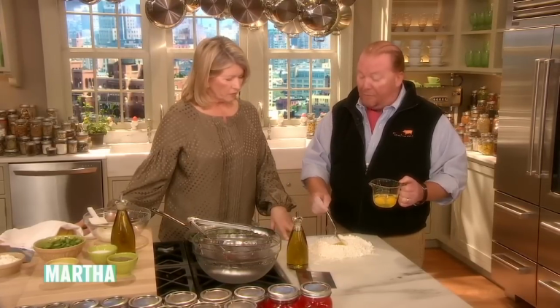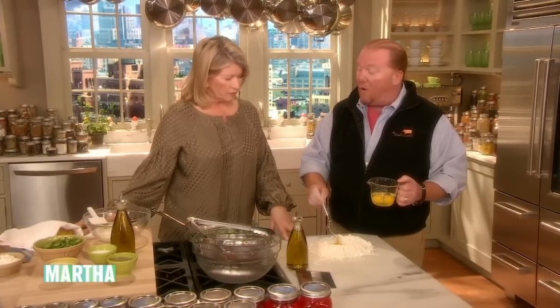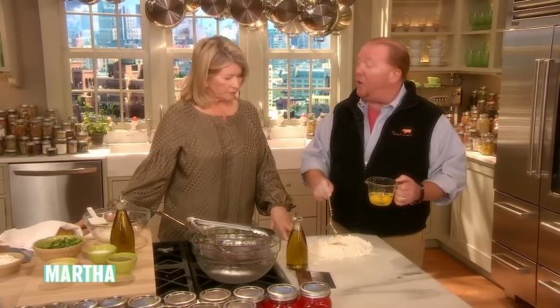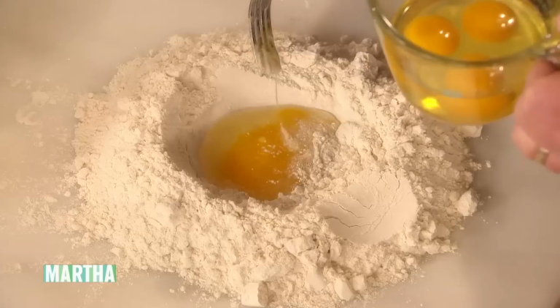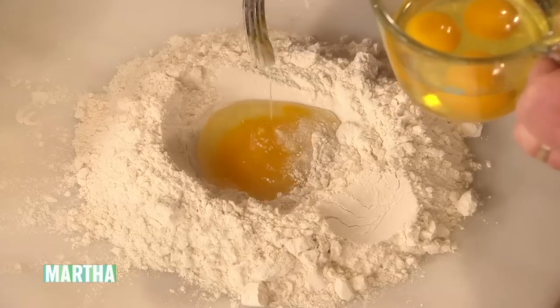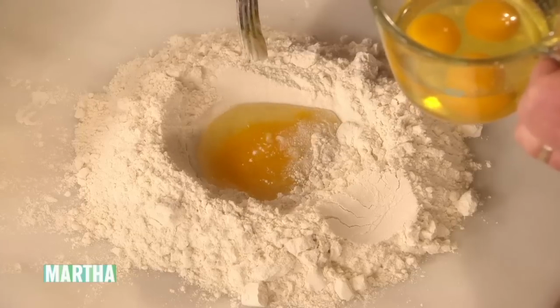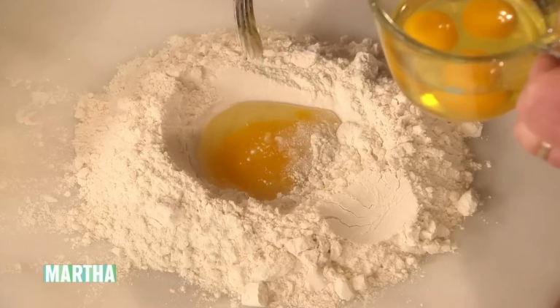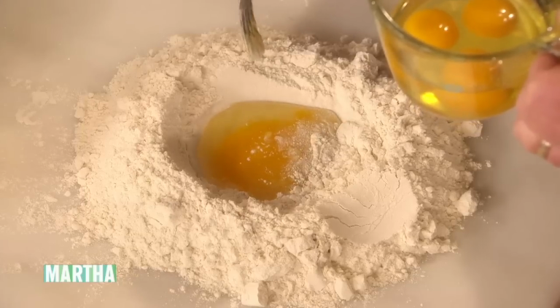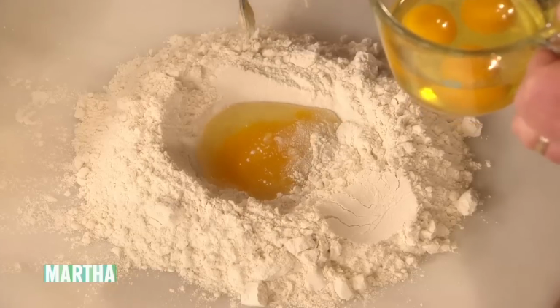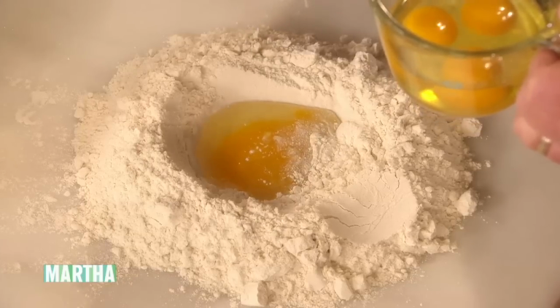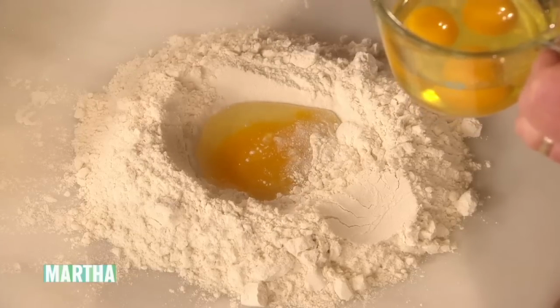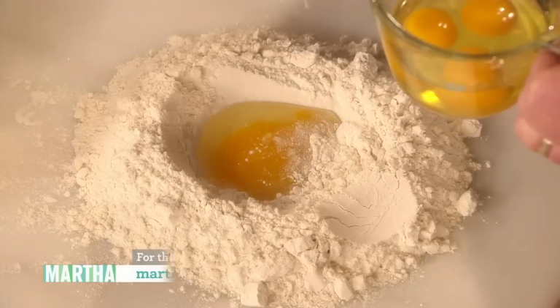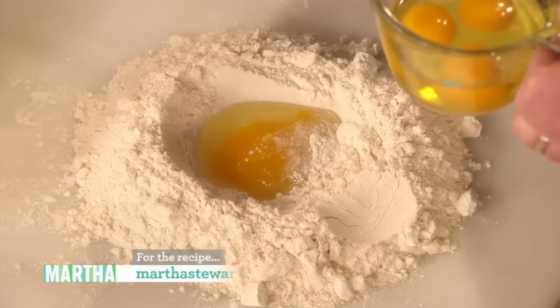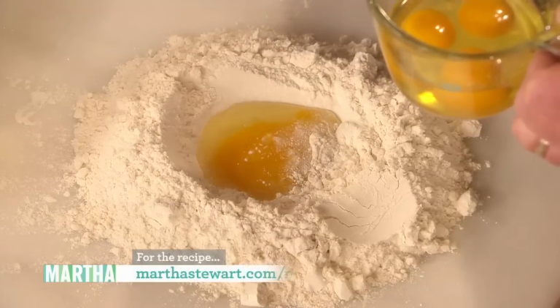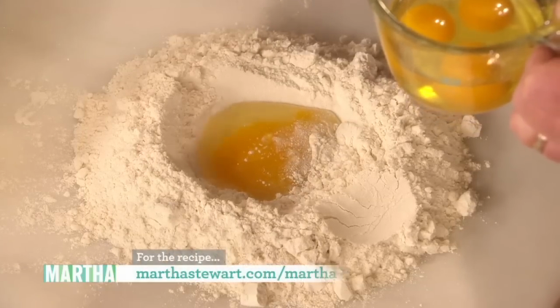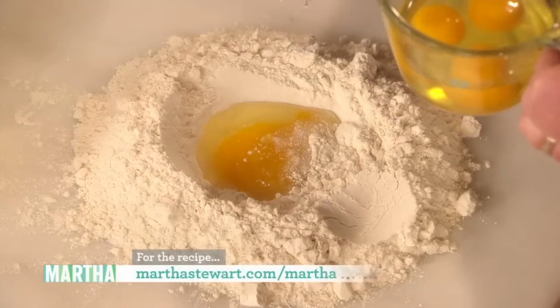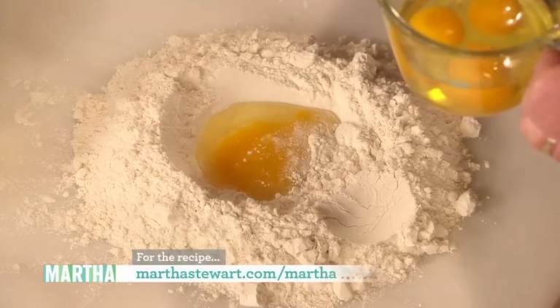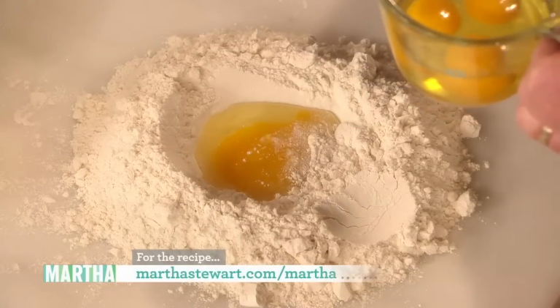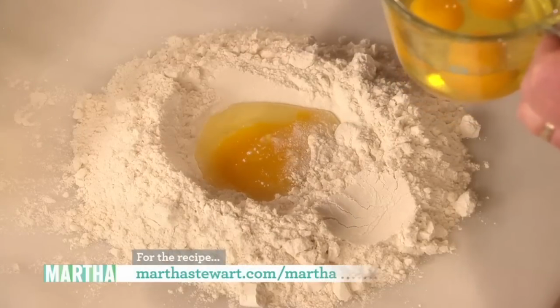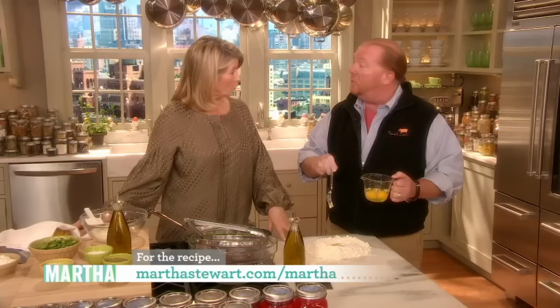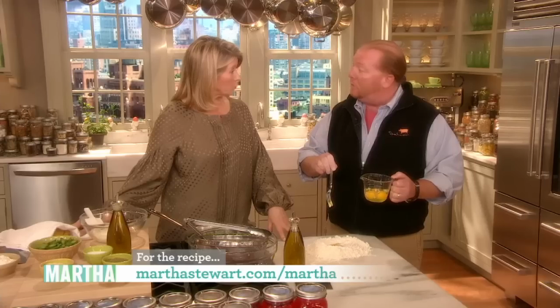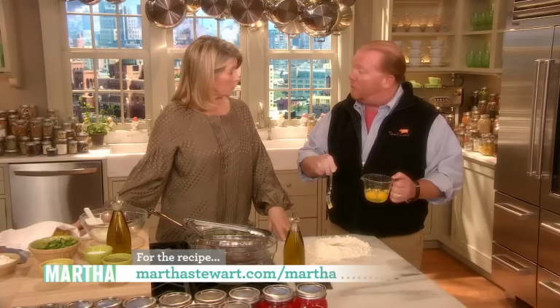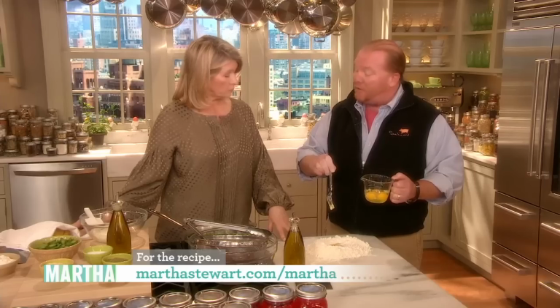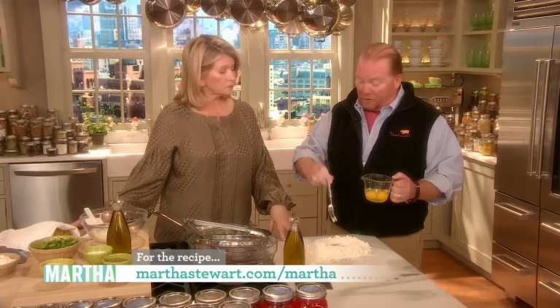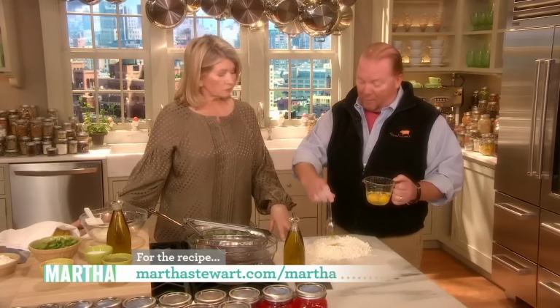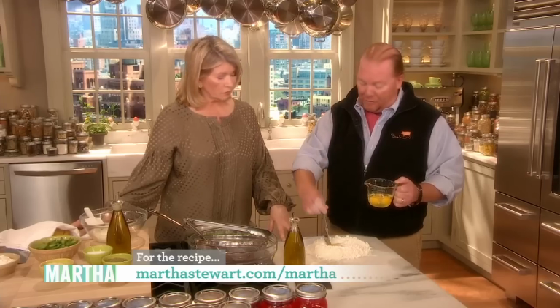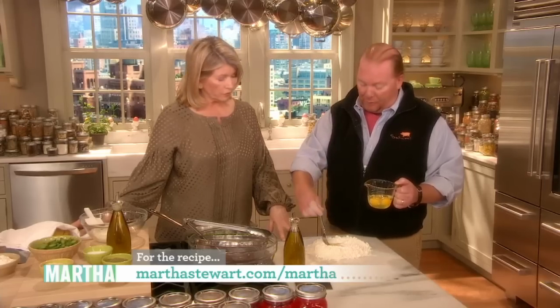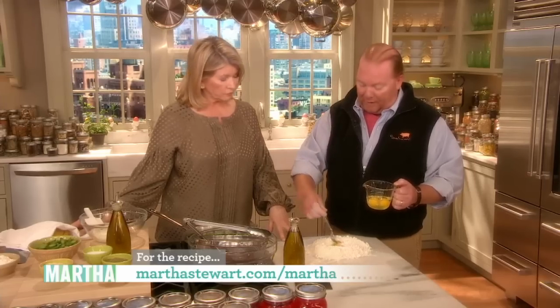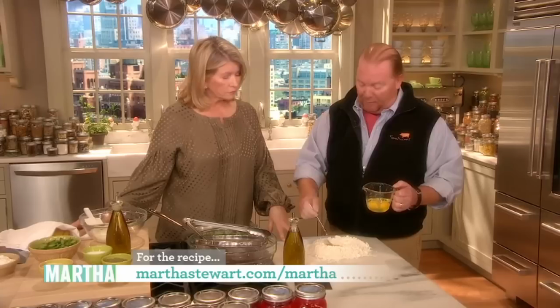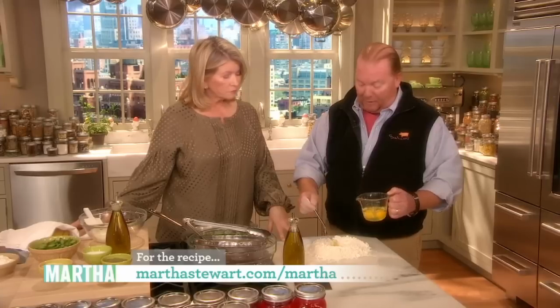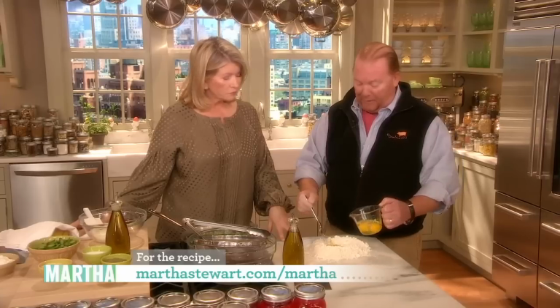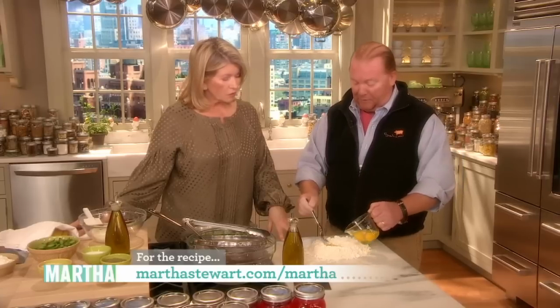If you wanted to go 50-50 AP and cake flour, you'd be doing pretty close. That's a good combination for the regular American pantry.